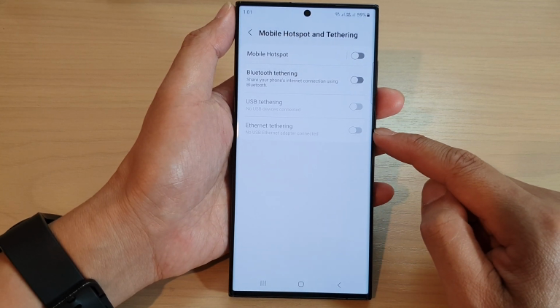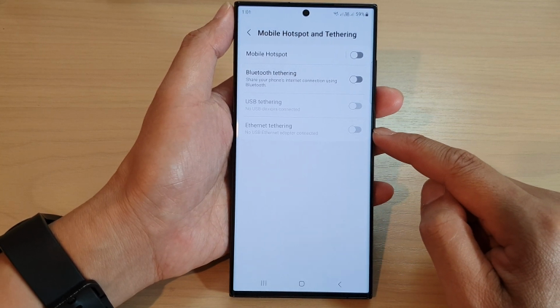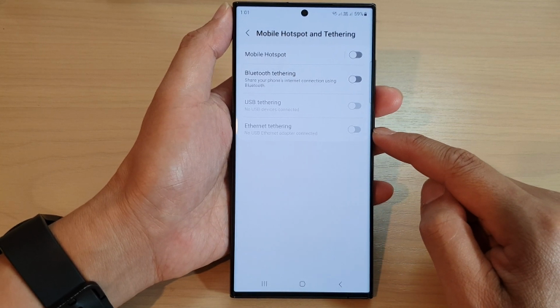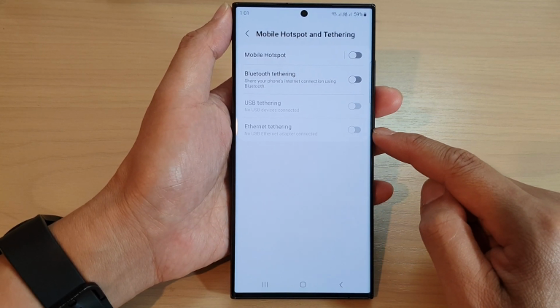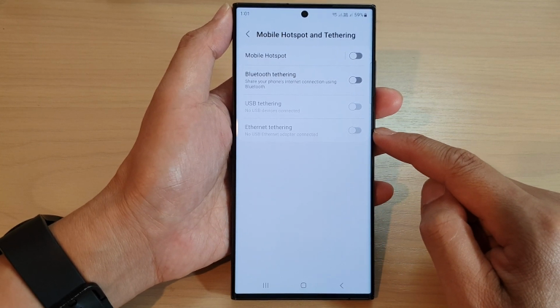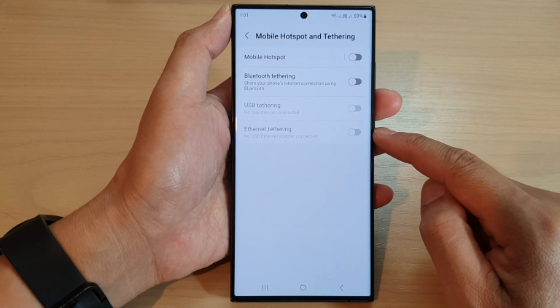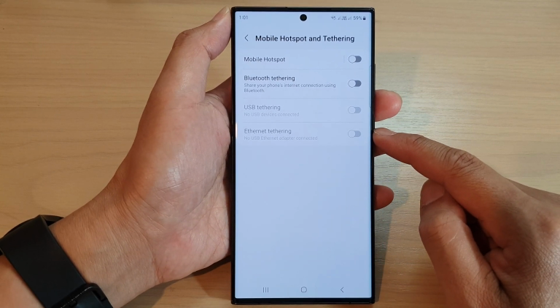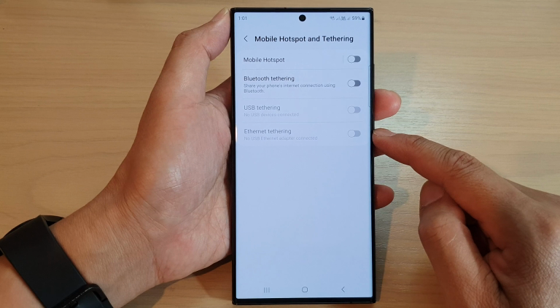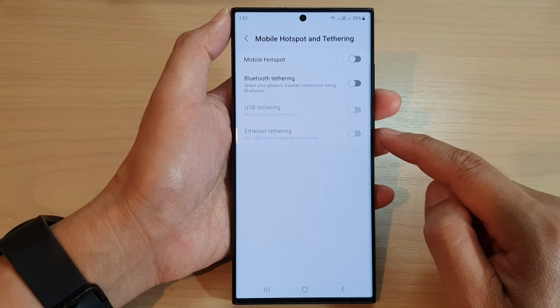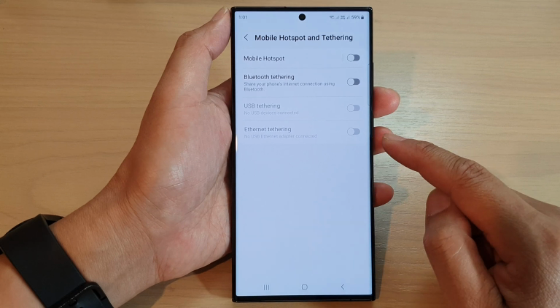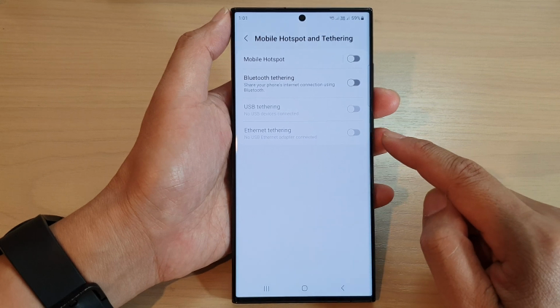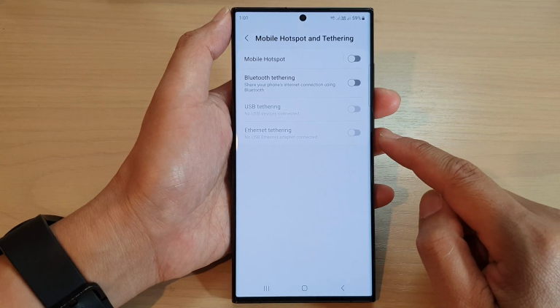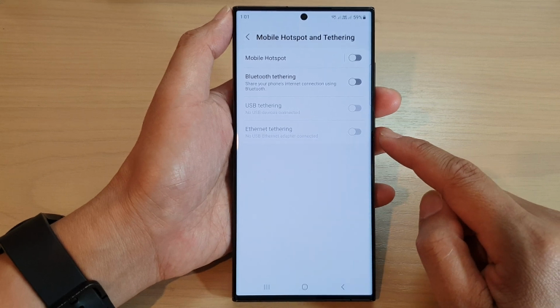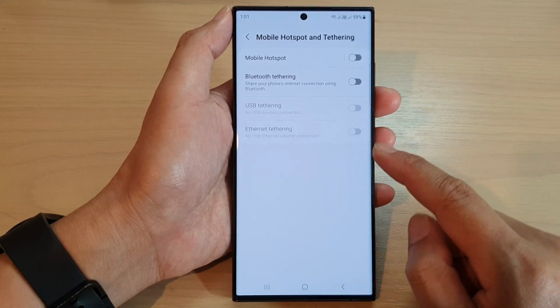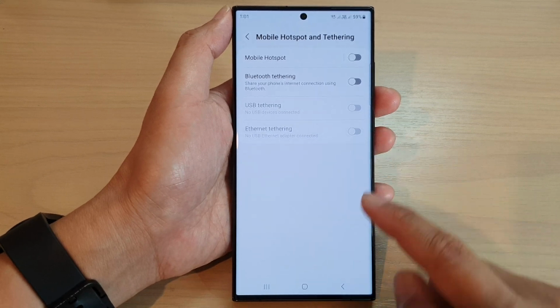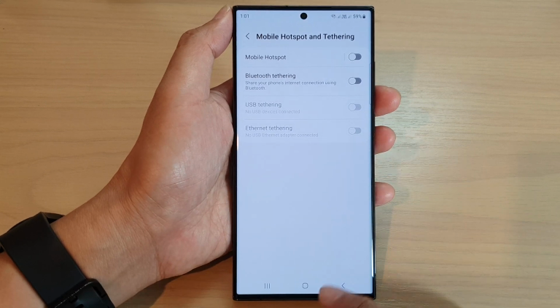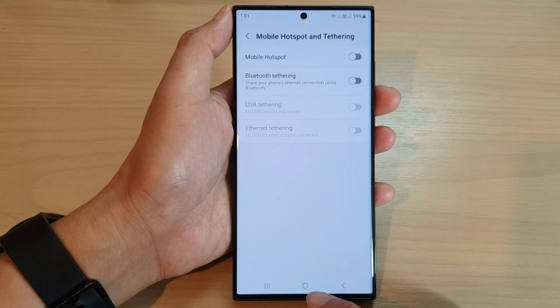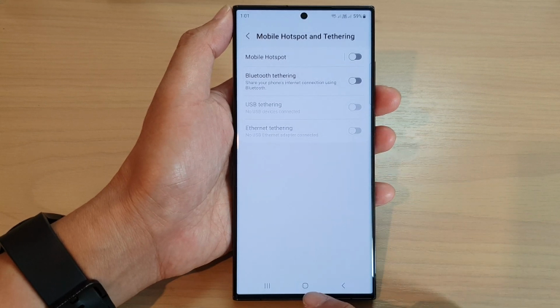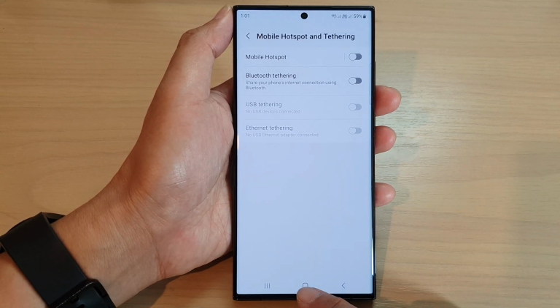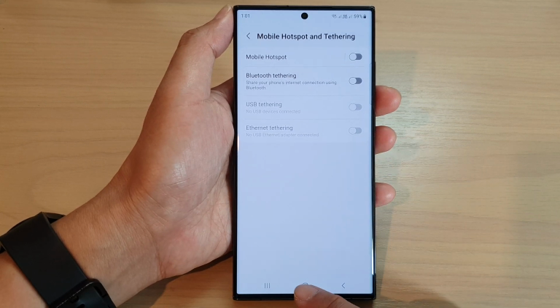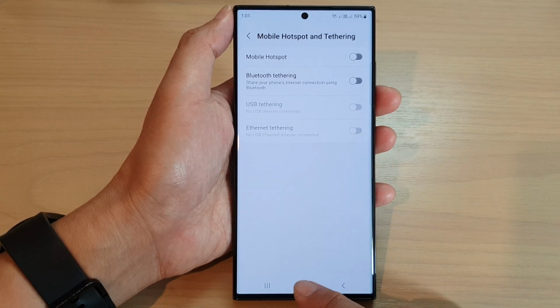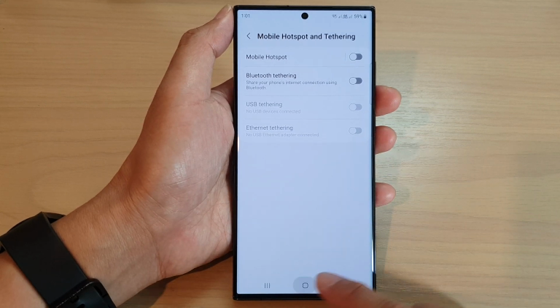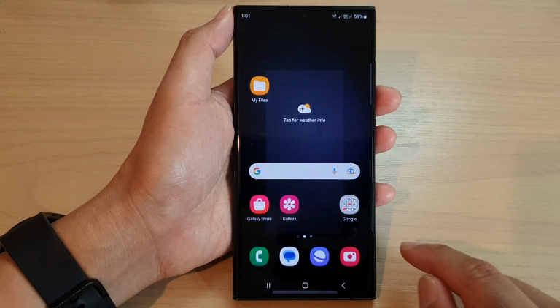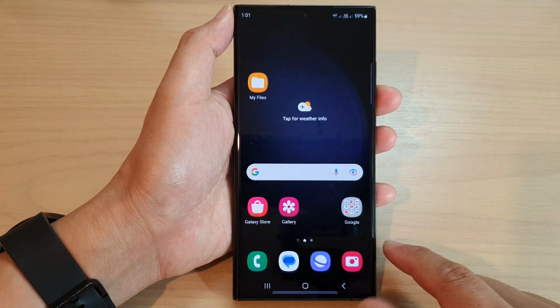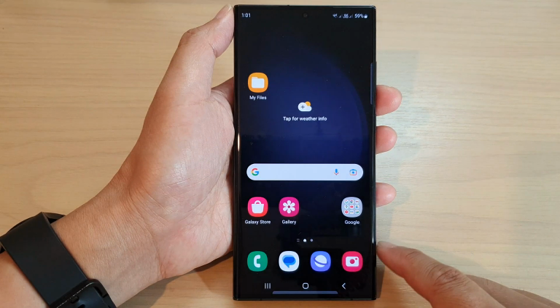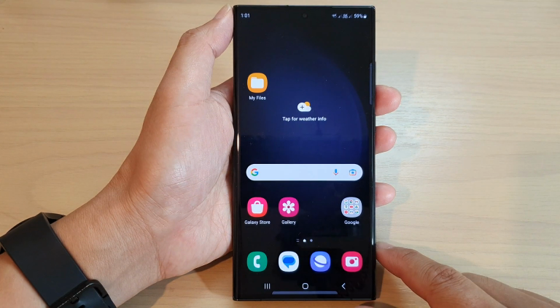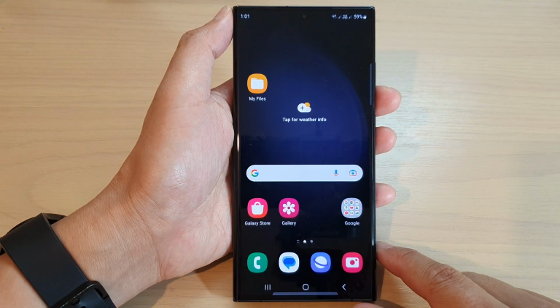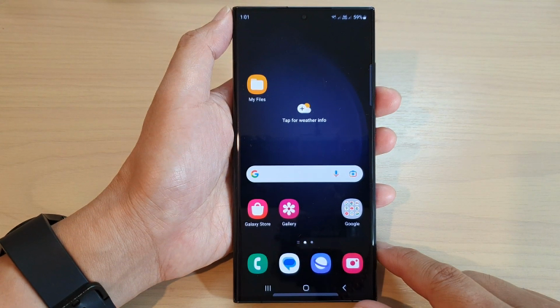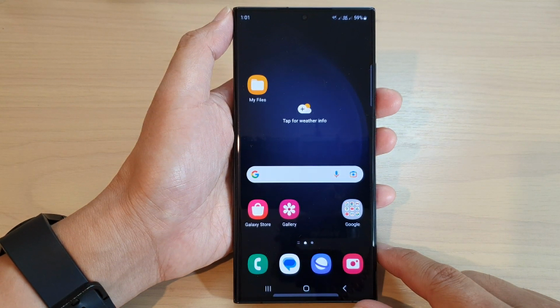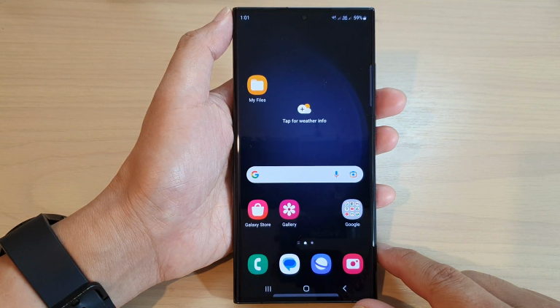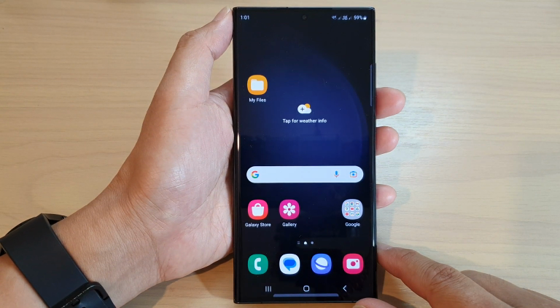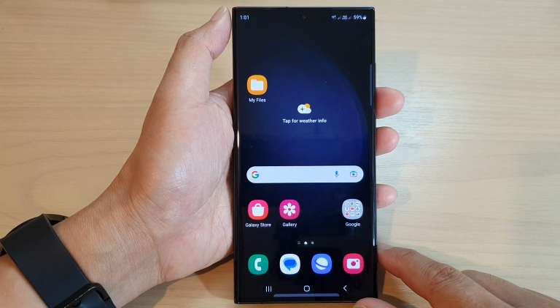You can then switch it on or off. And that's it! Finally, tap on the home button to go back to the home screen.